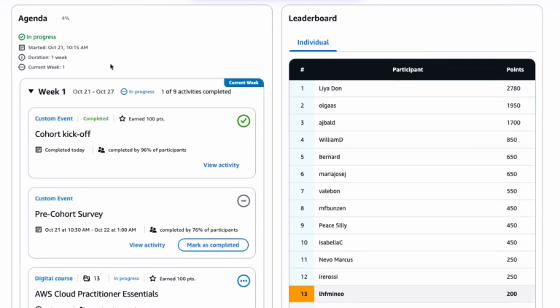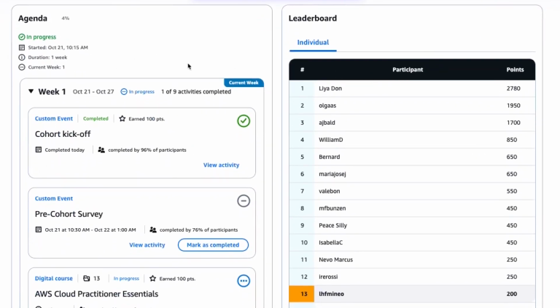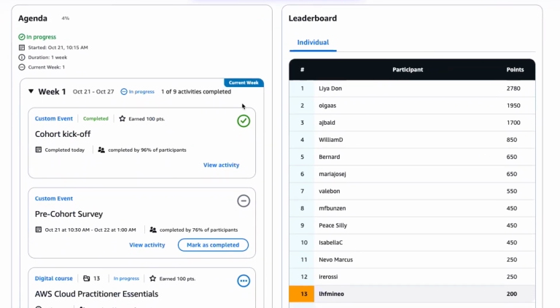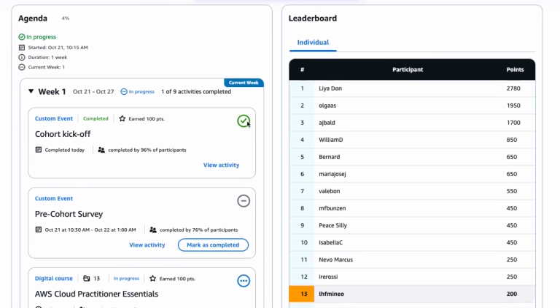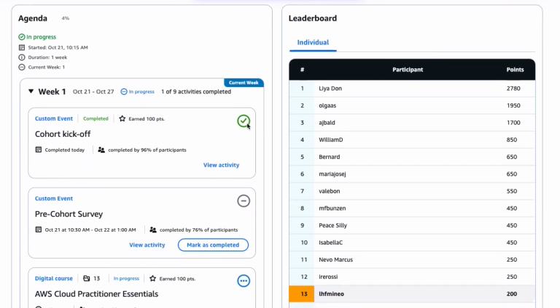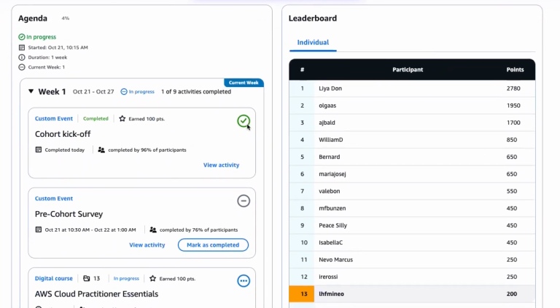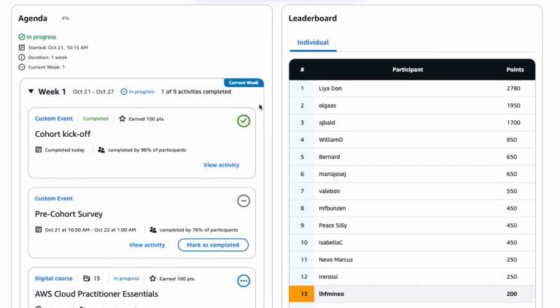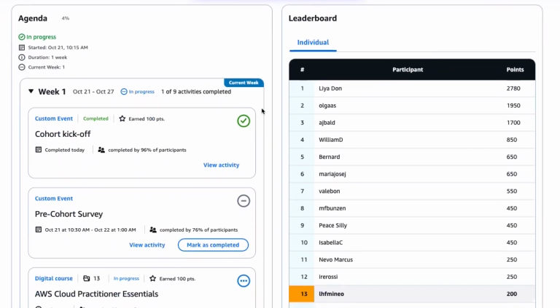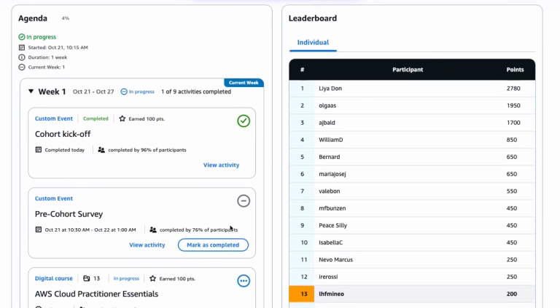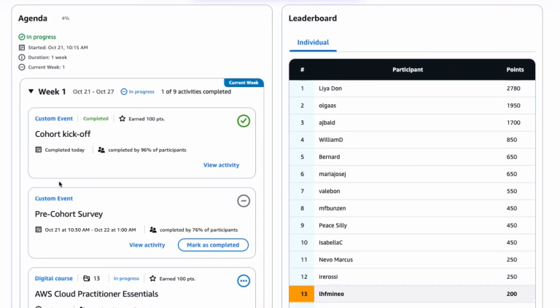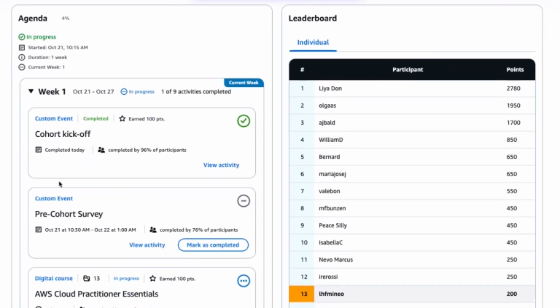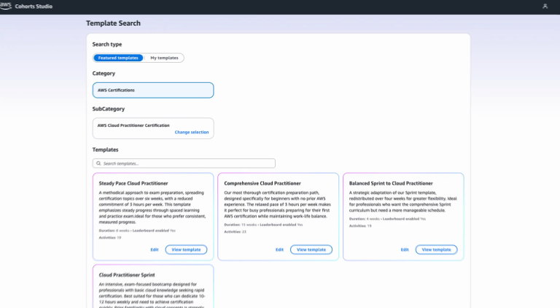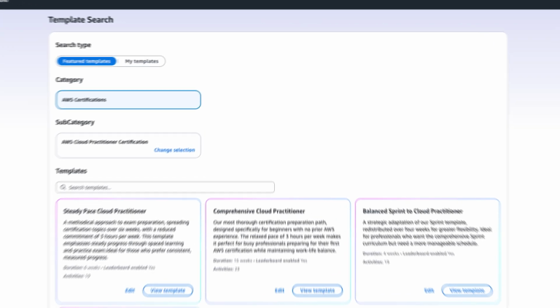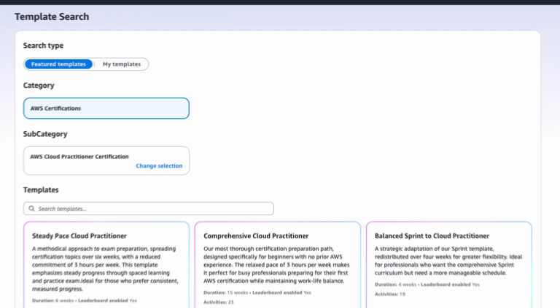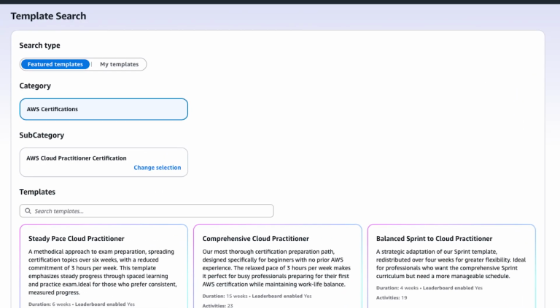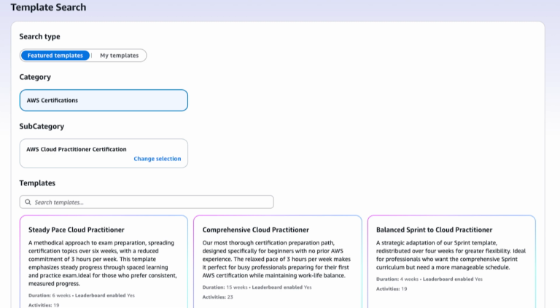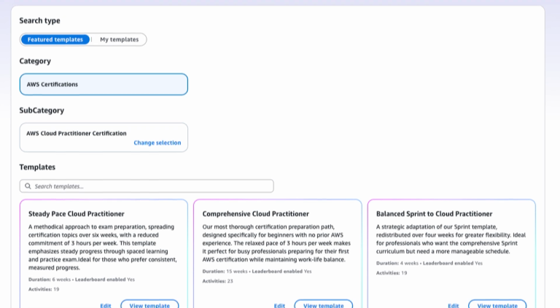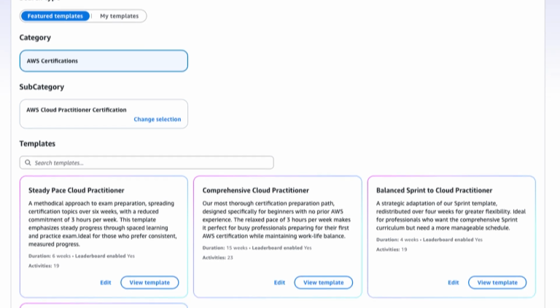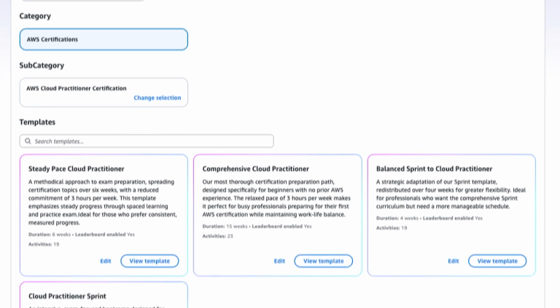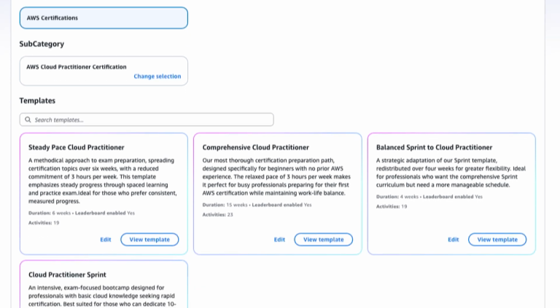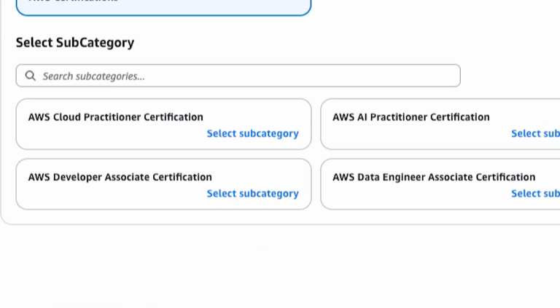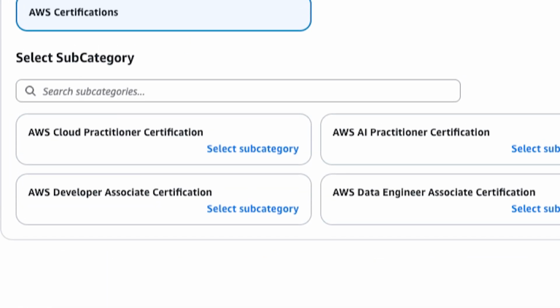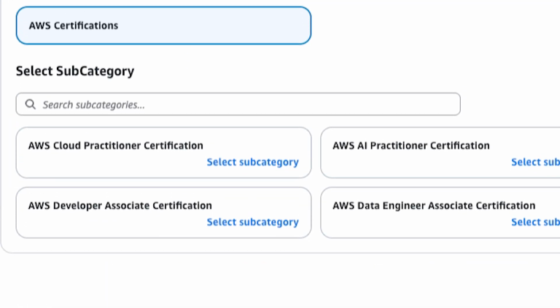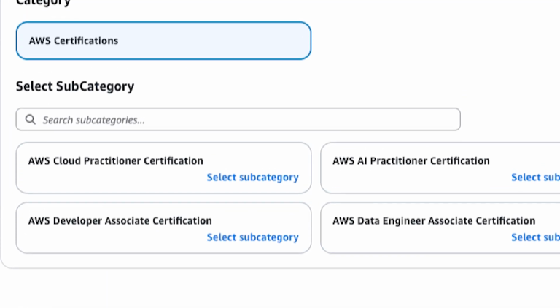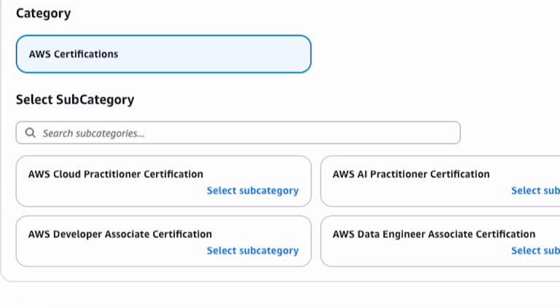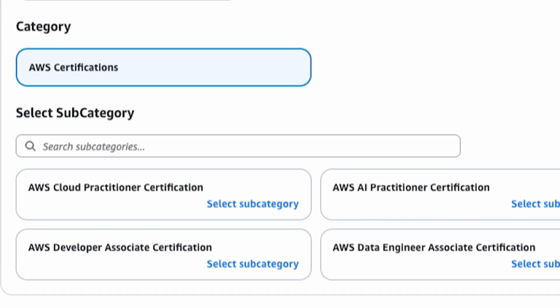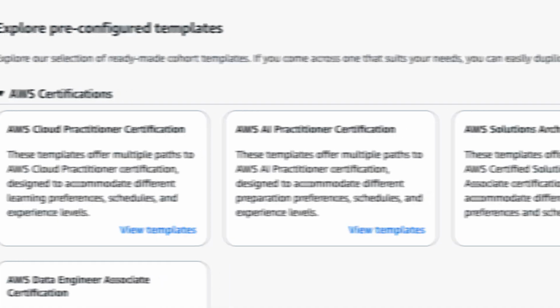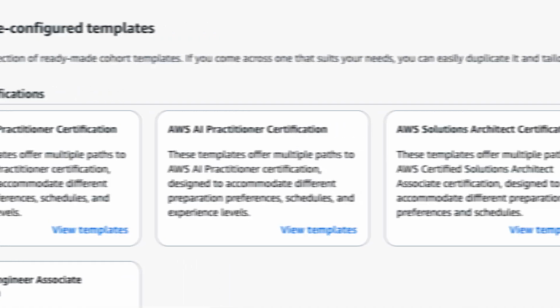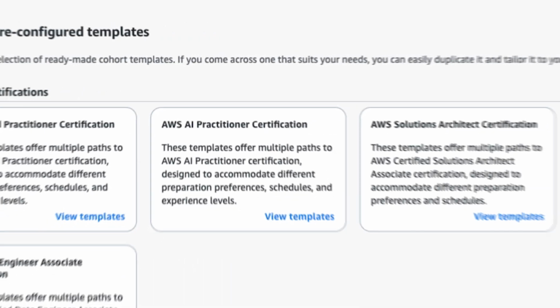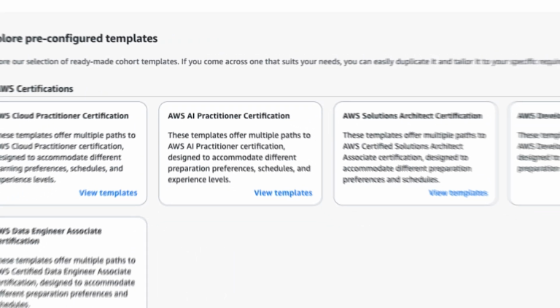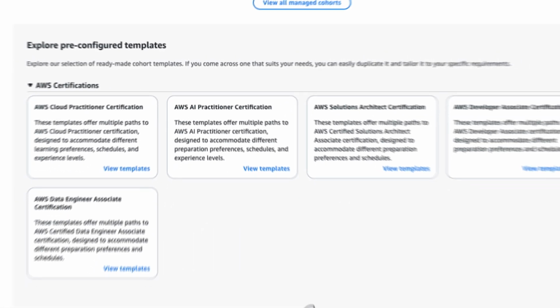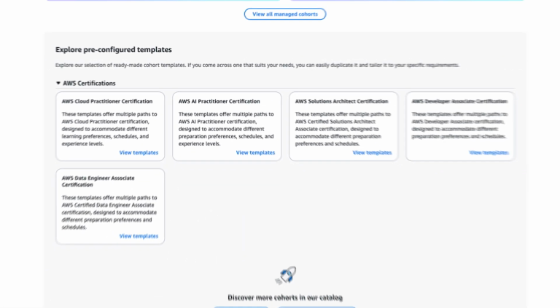Built-in tournaments, progress nudges, and ready-made templates — from domain-based to role-based pathways — keep engagement high.